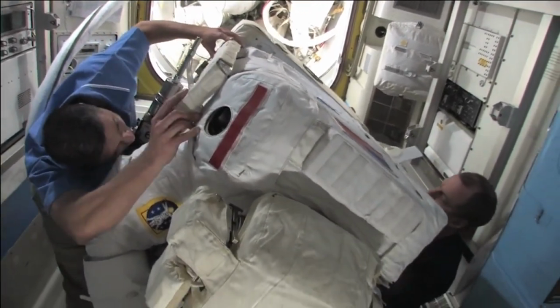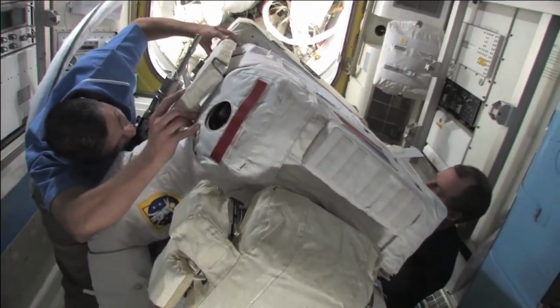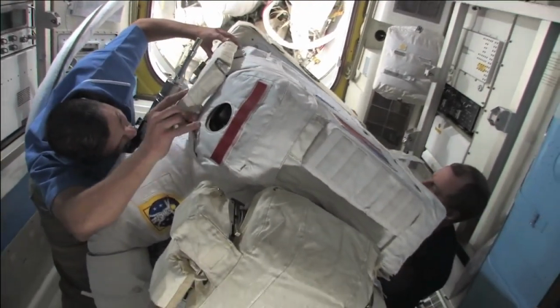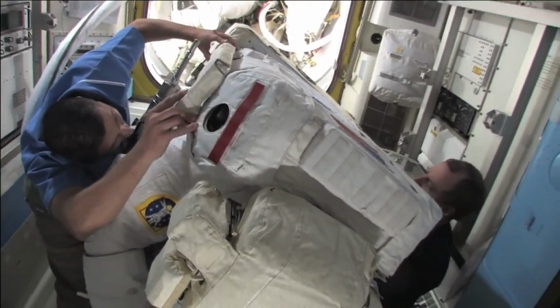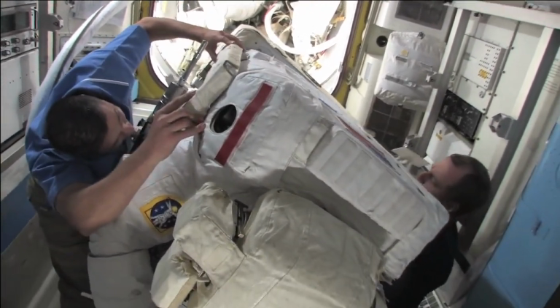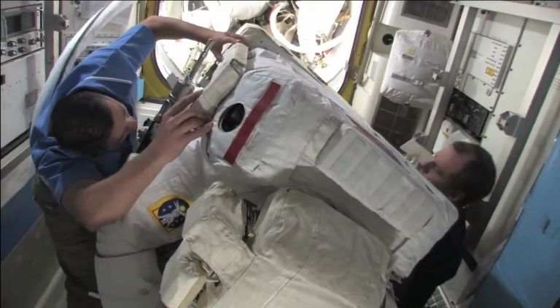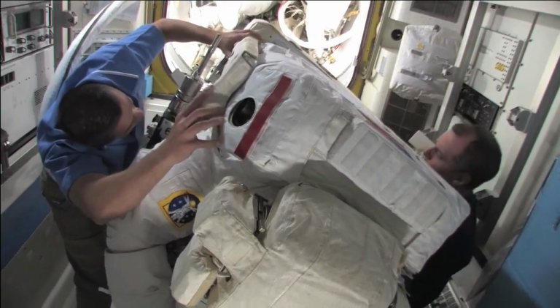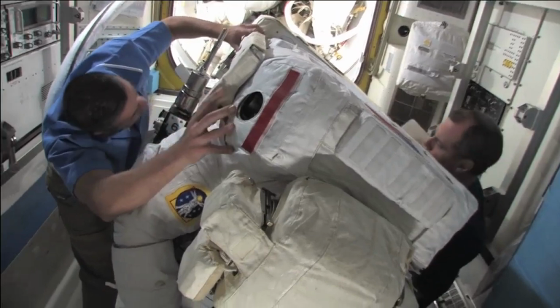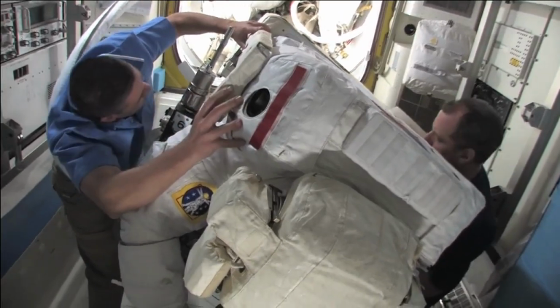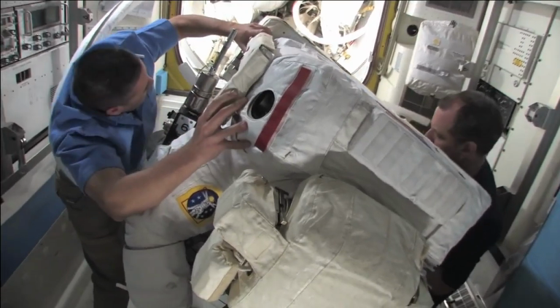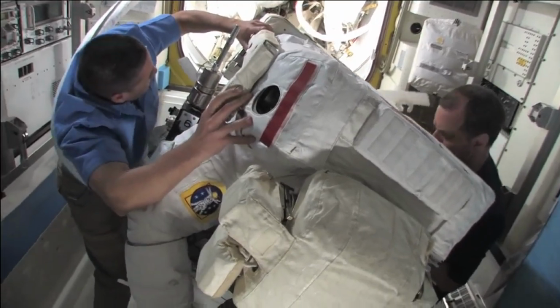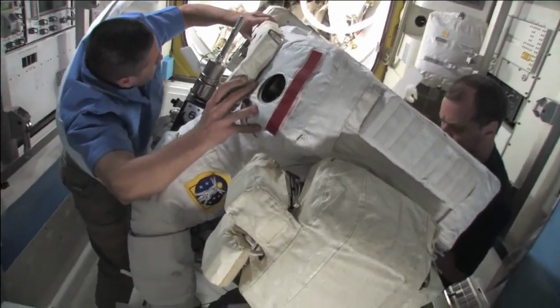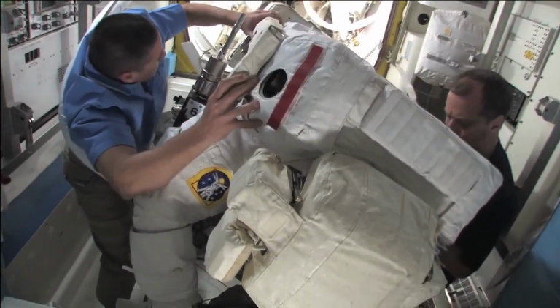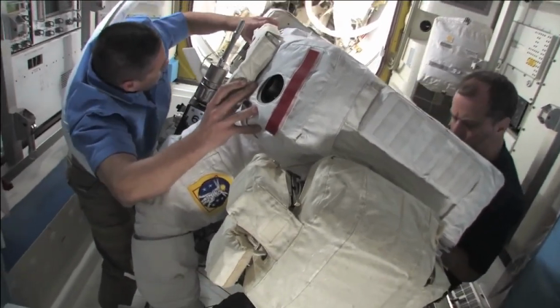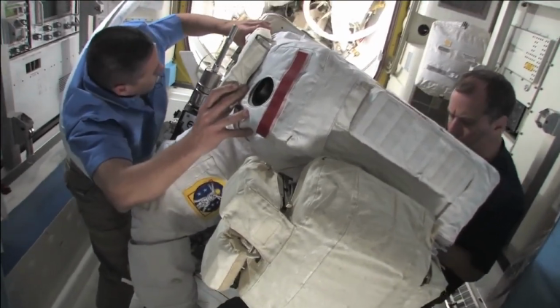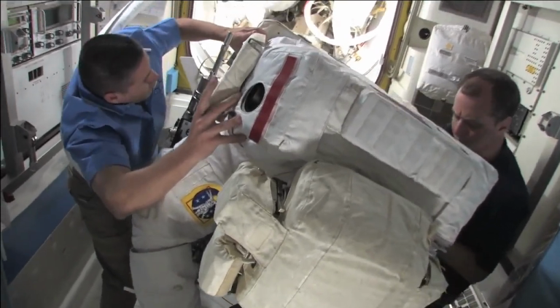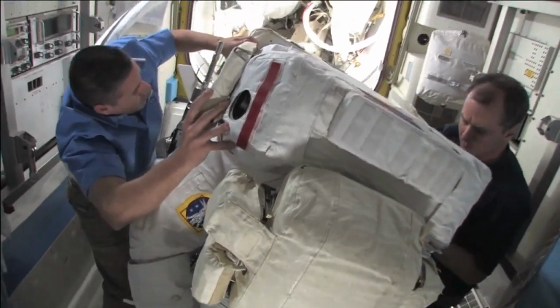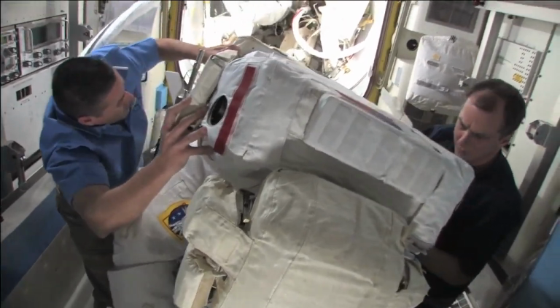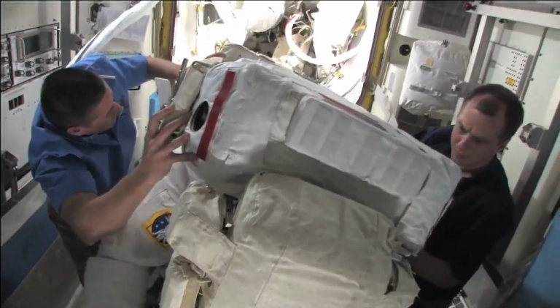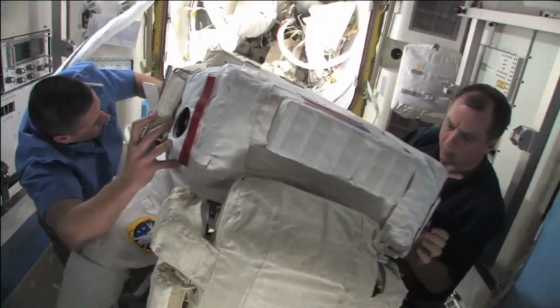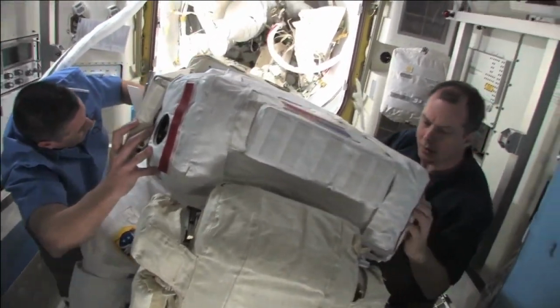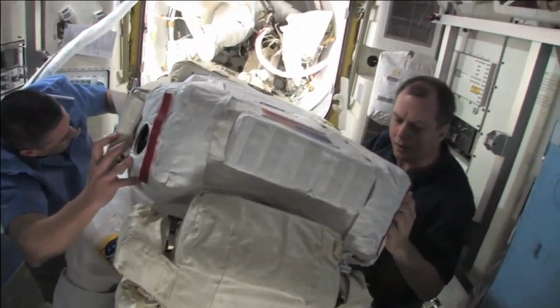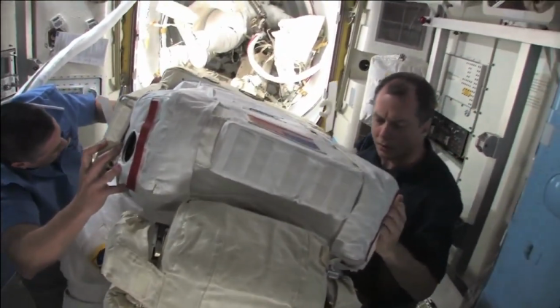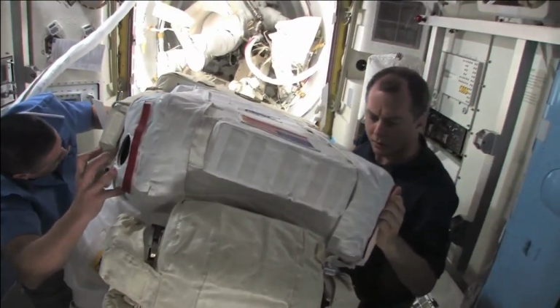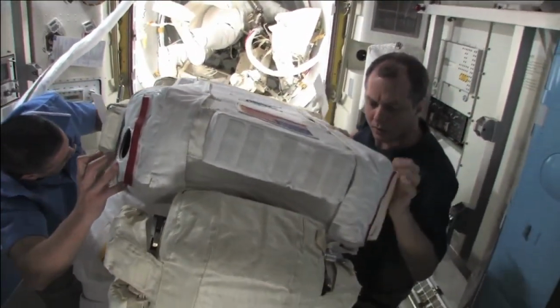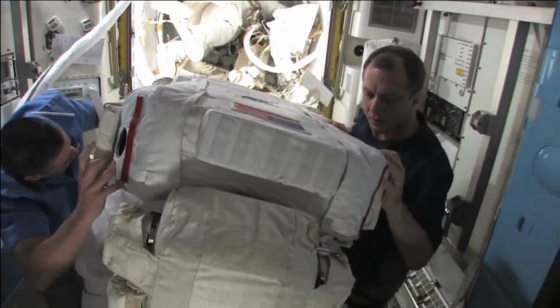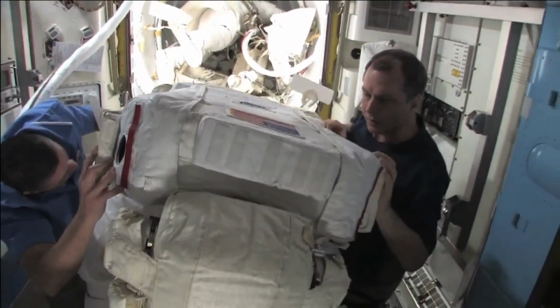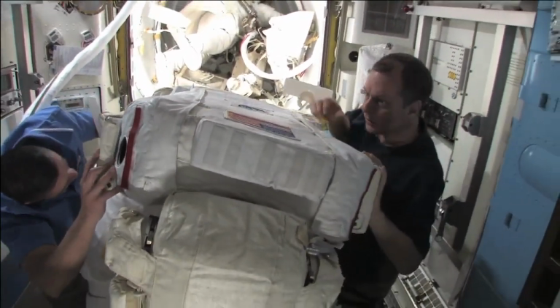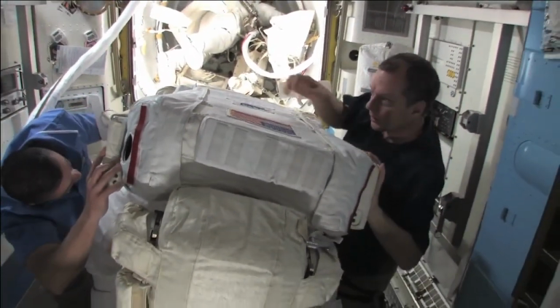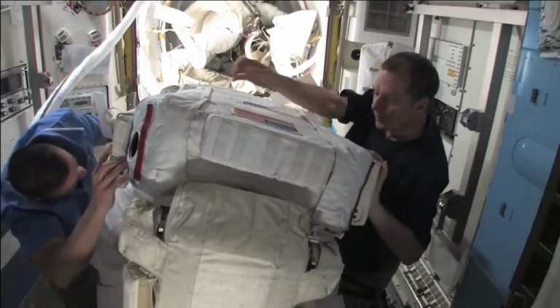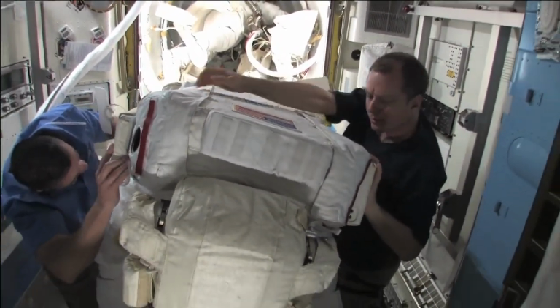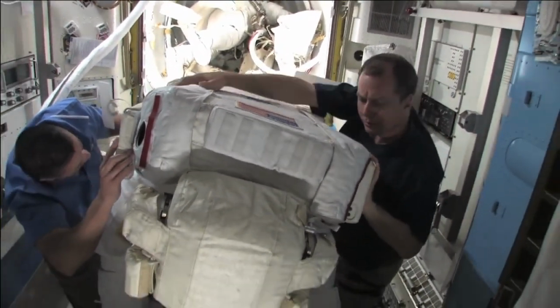There's George on the left. On goes the SAFER. And the next thing will be Bob going feet first into the airlock.